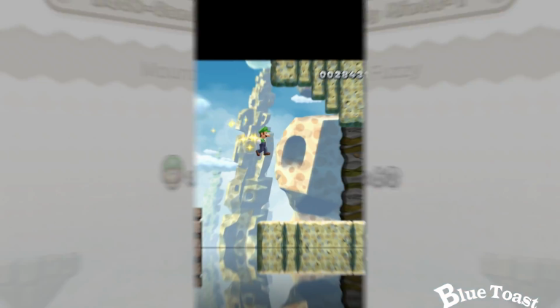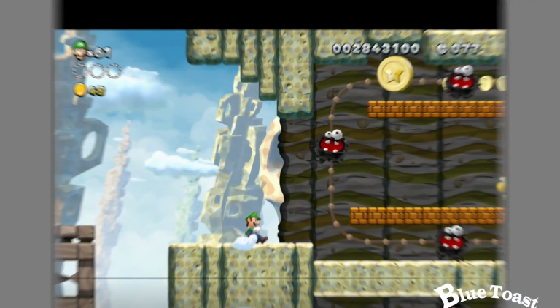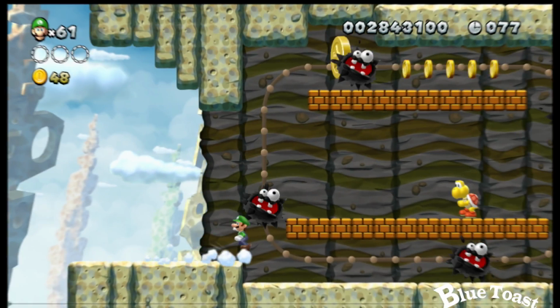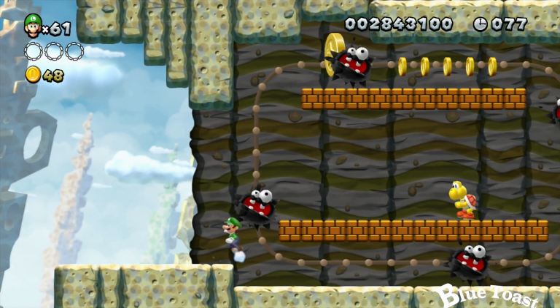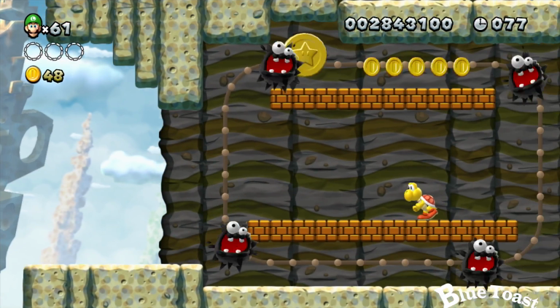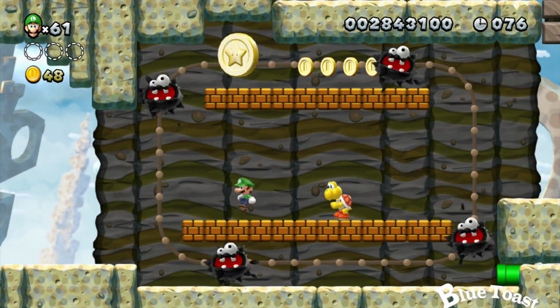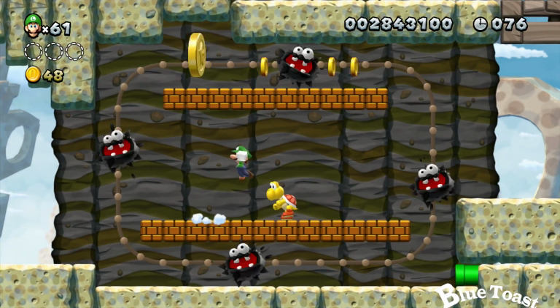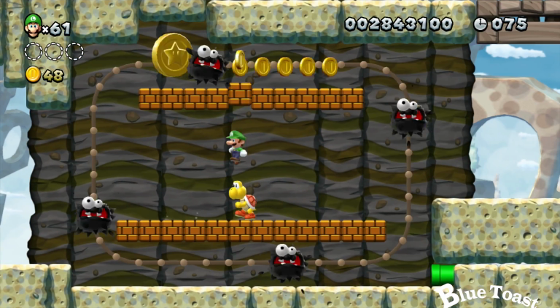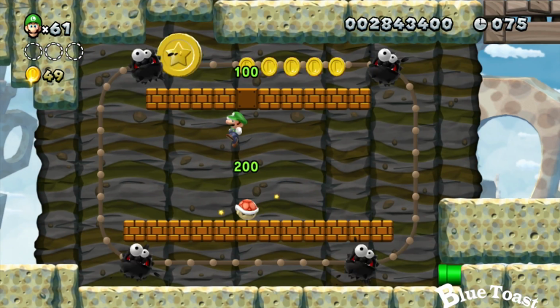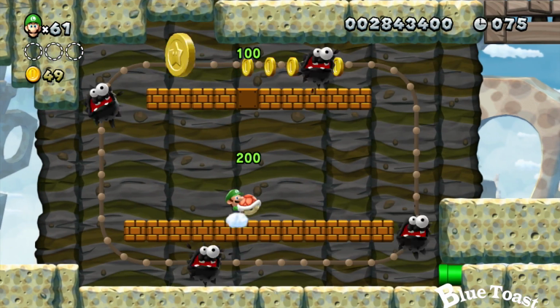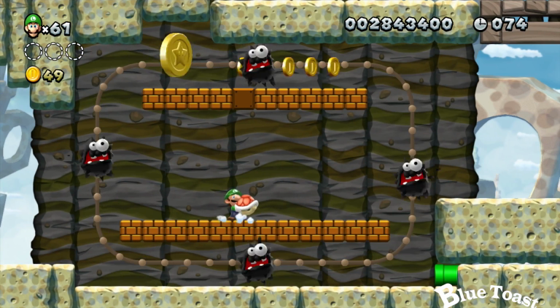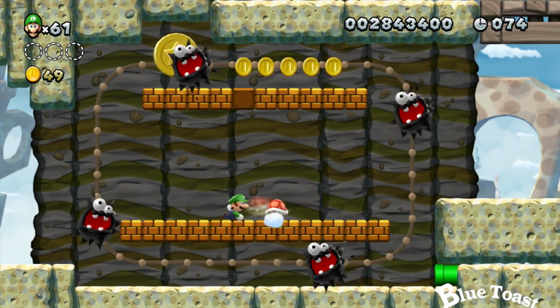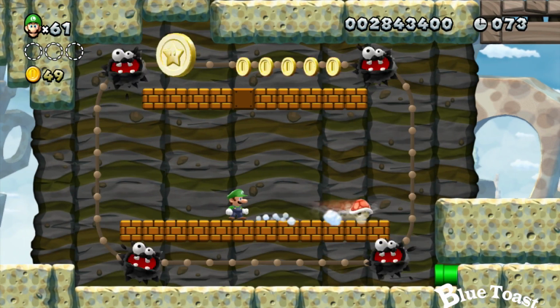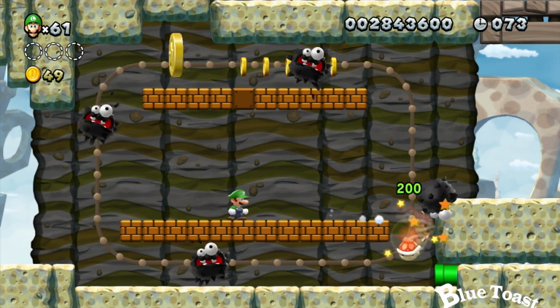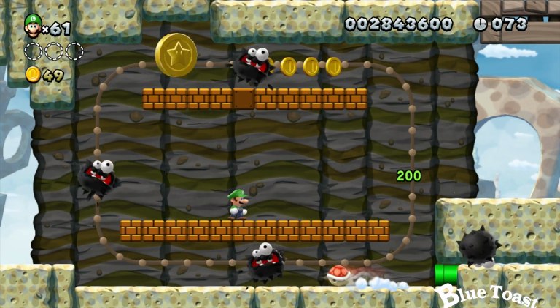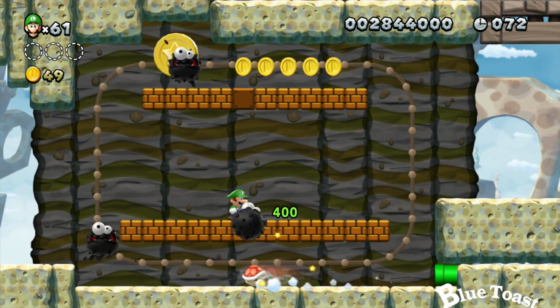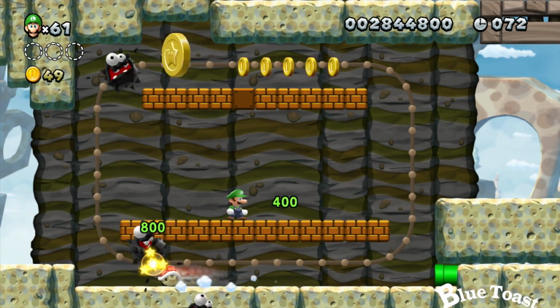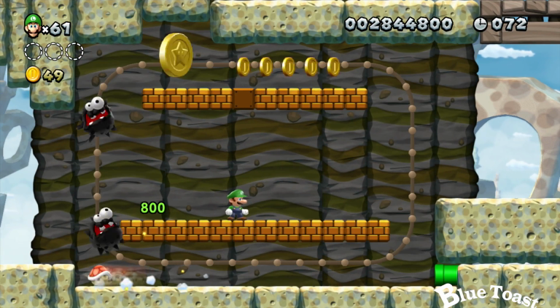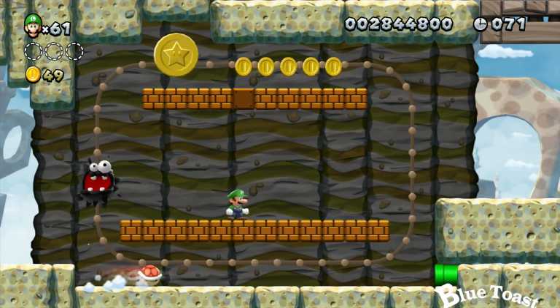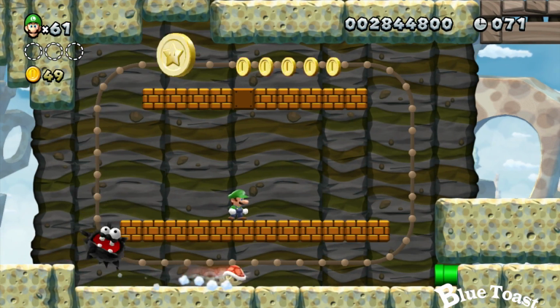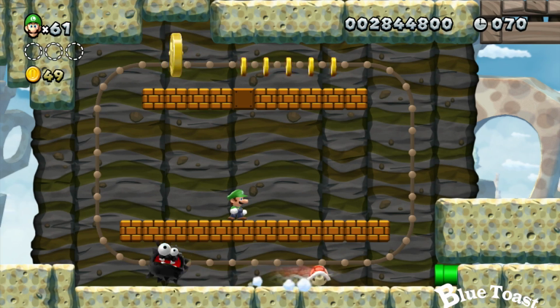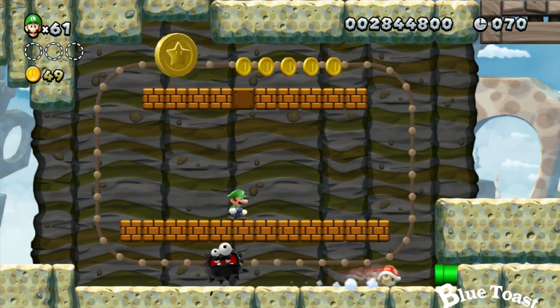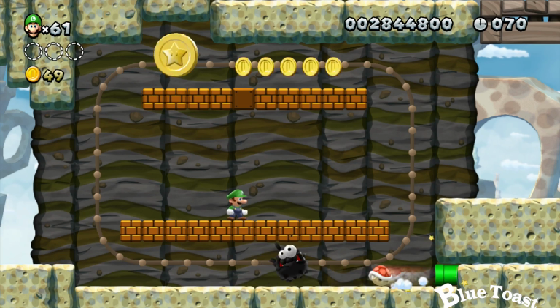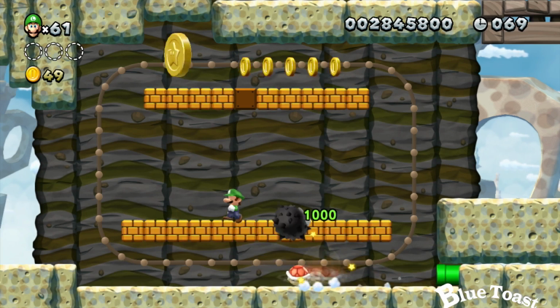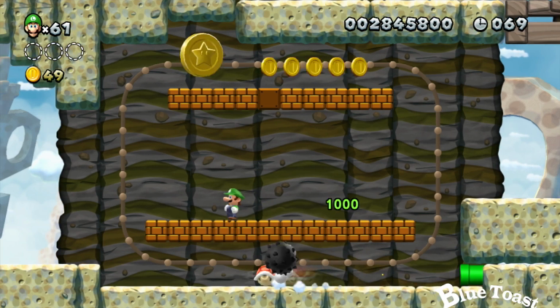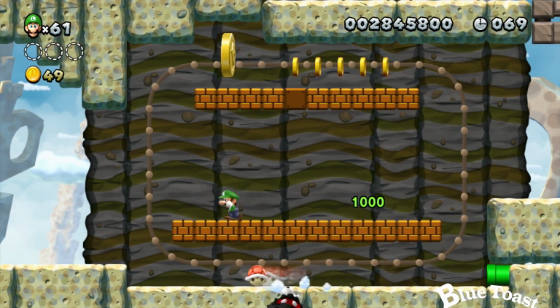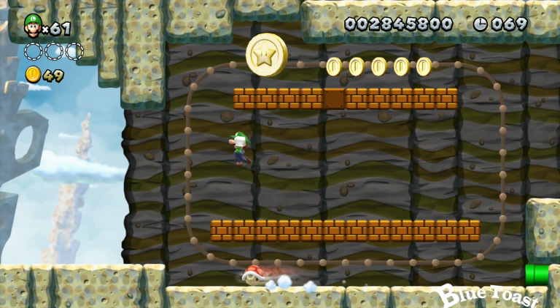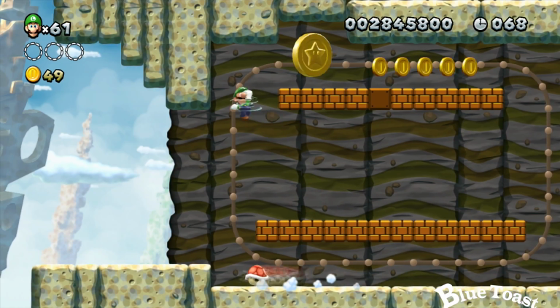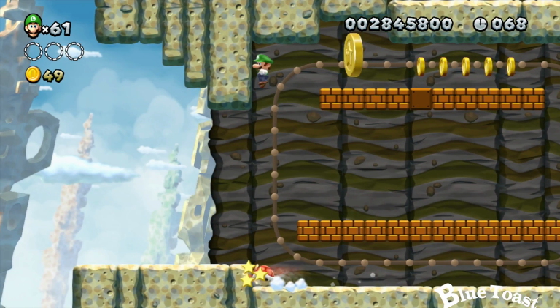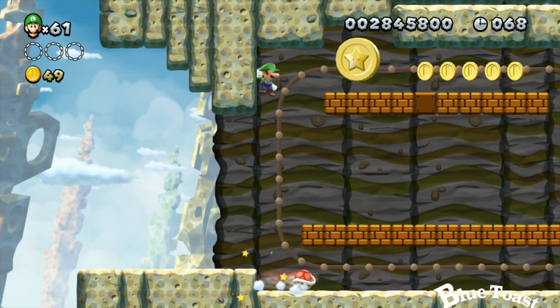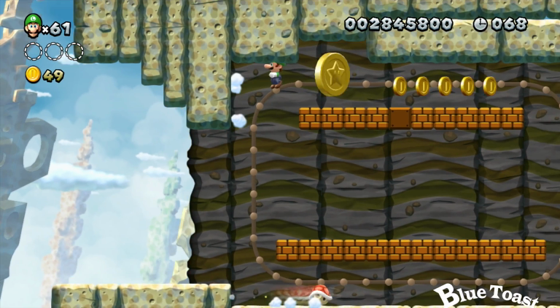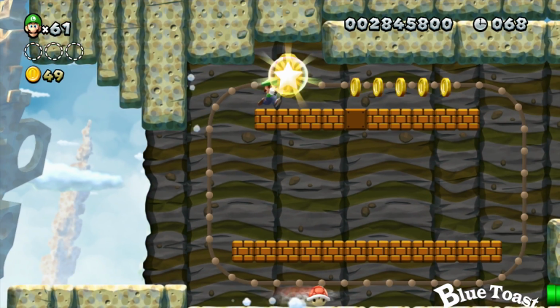The first coin is located next to these spinning fuzzies. Throw that Koopa shell, kill all of them, and safely grab your coin.